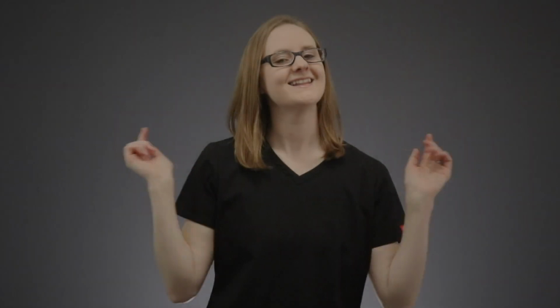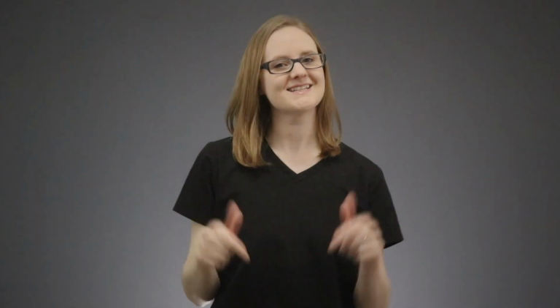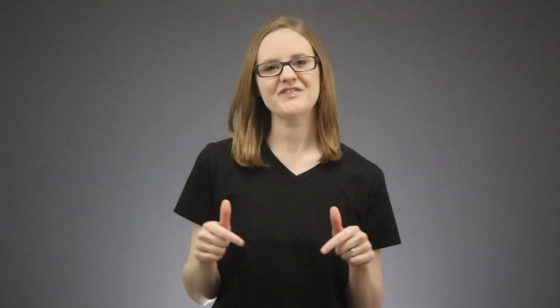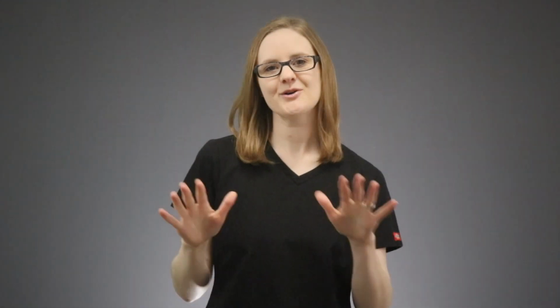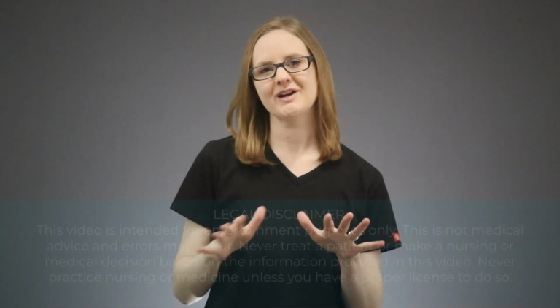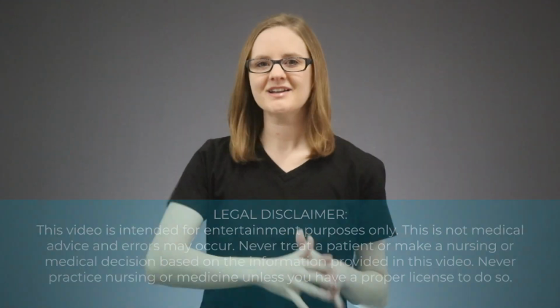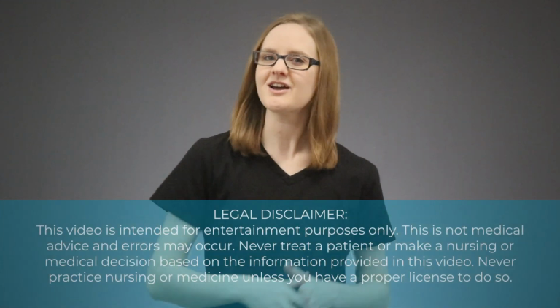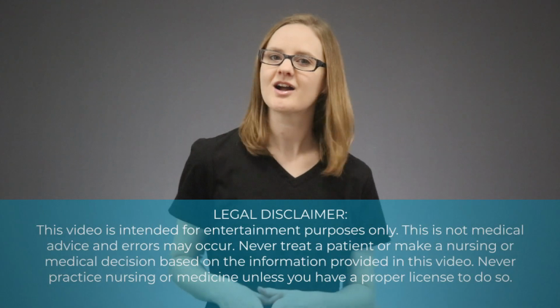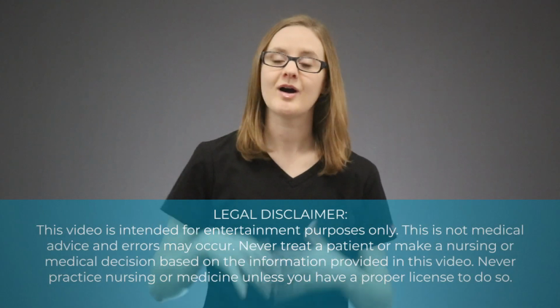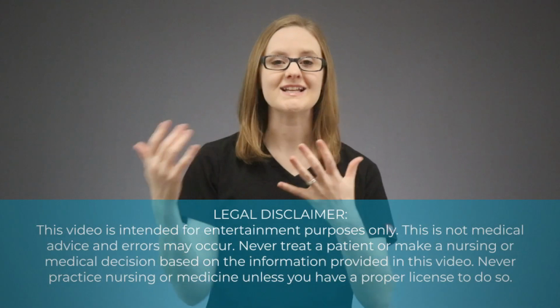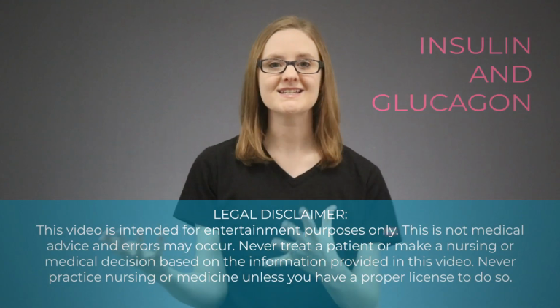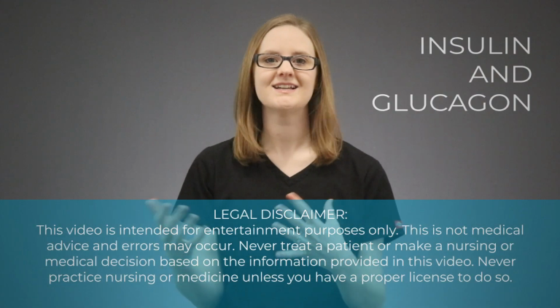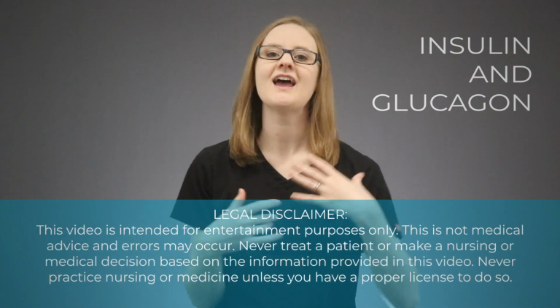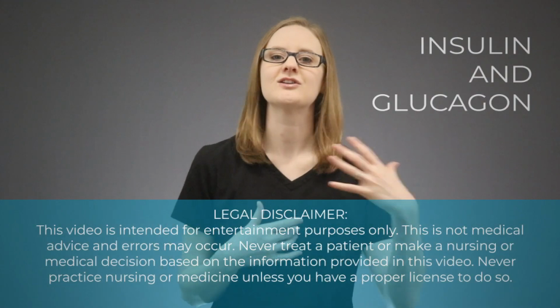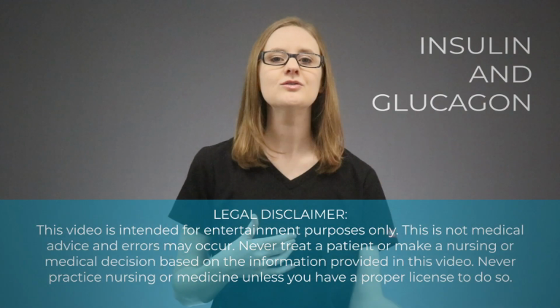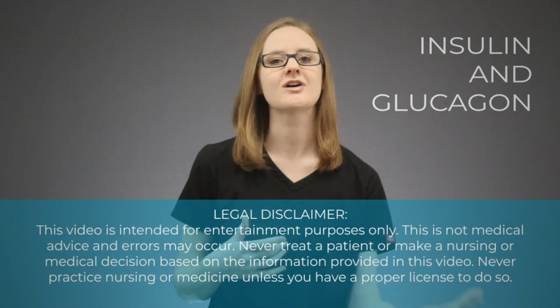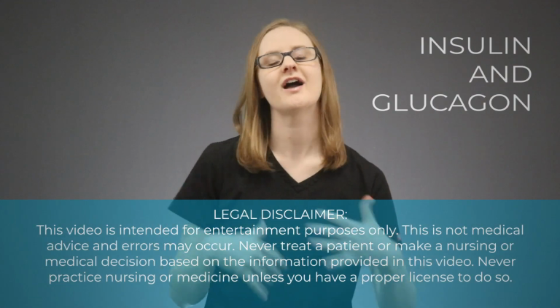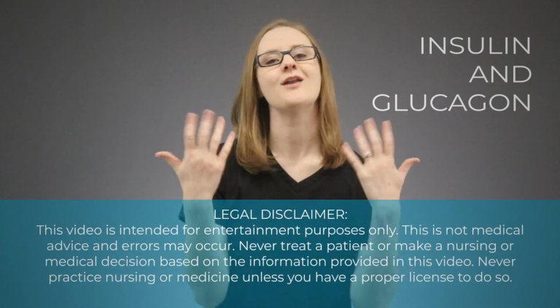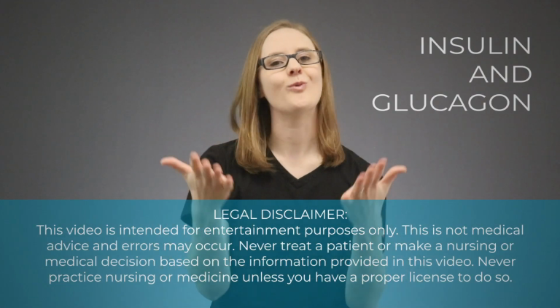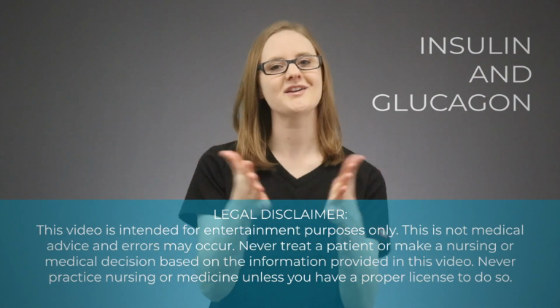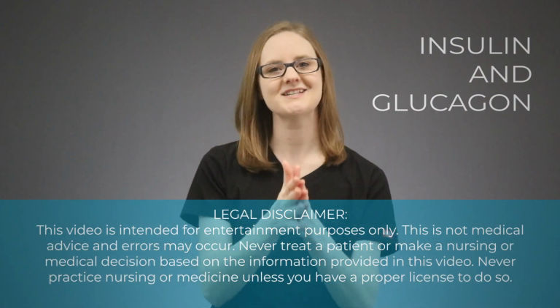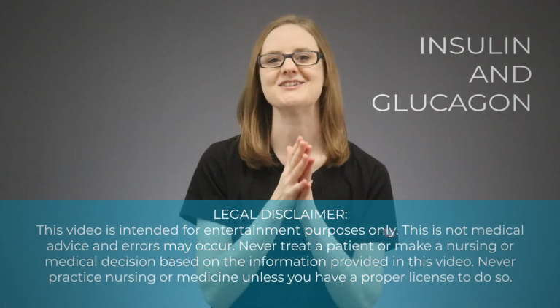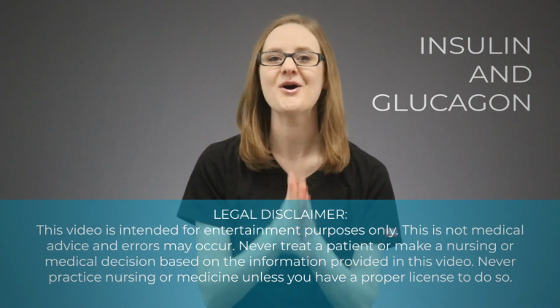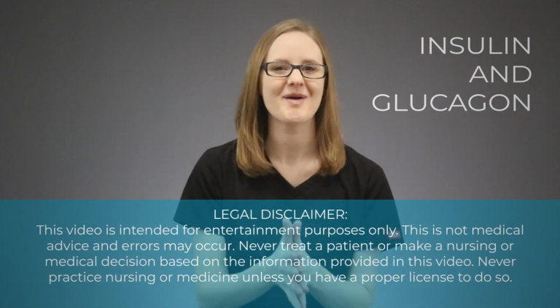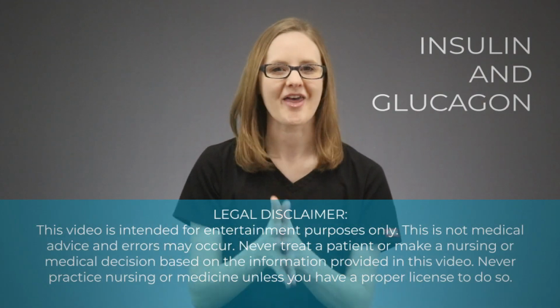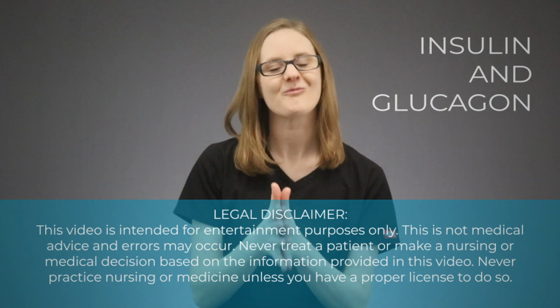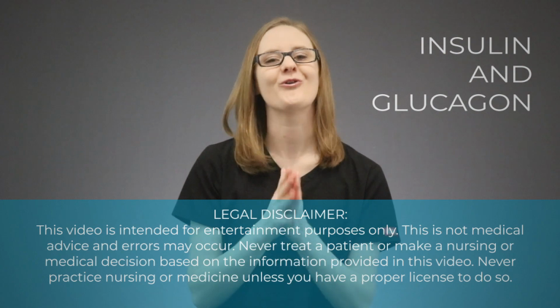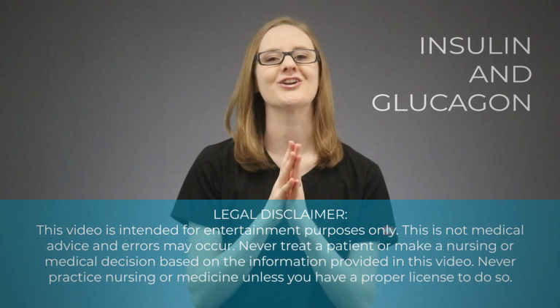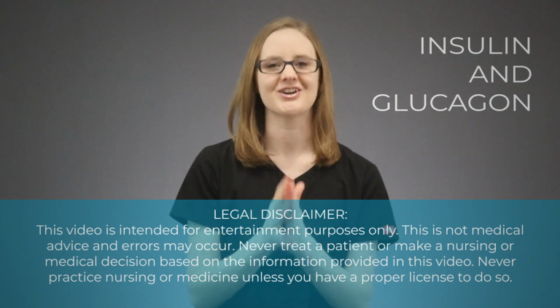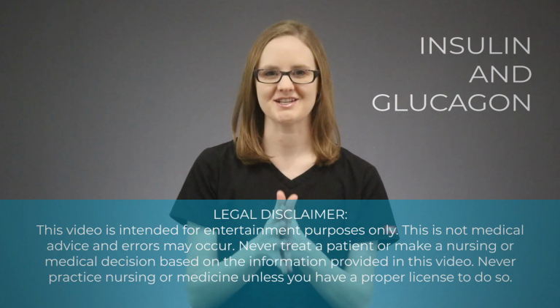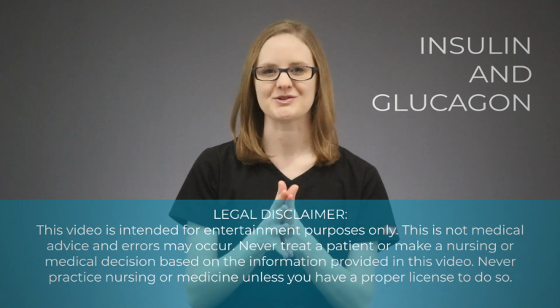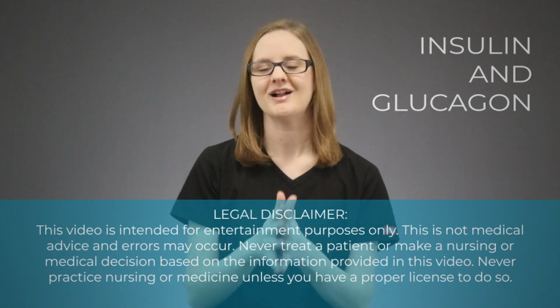In this video, we are going to talk about insulin and glucagon, and what you need to know about them for nursing school.